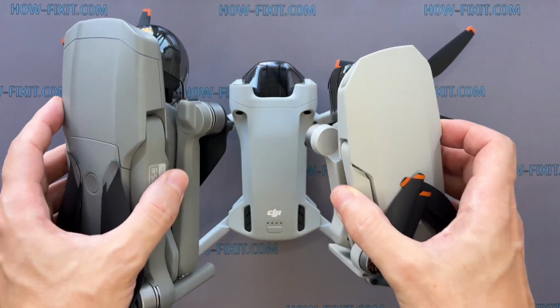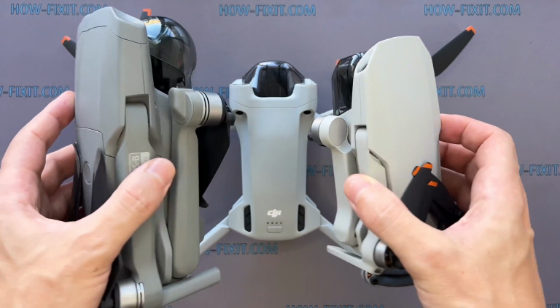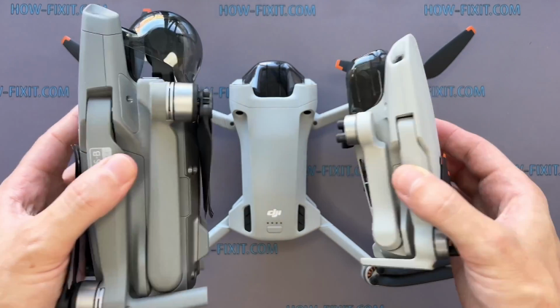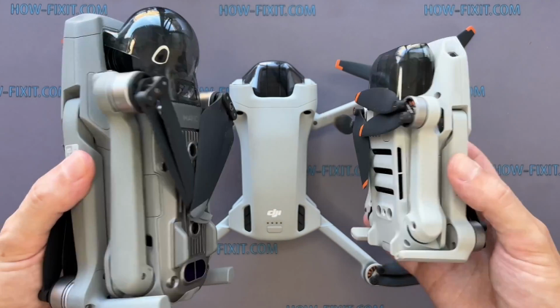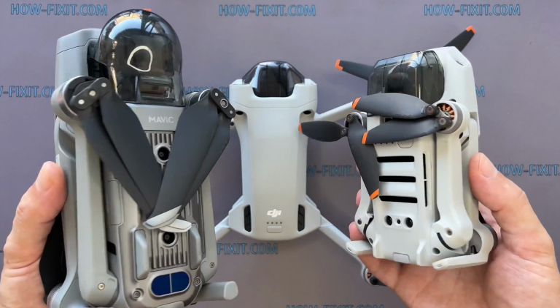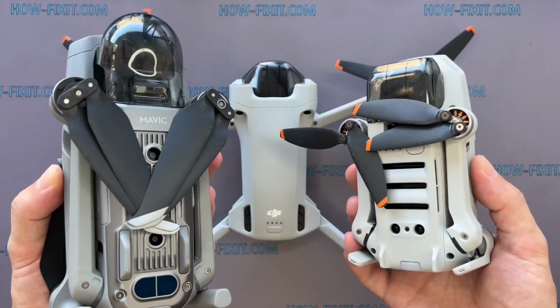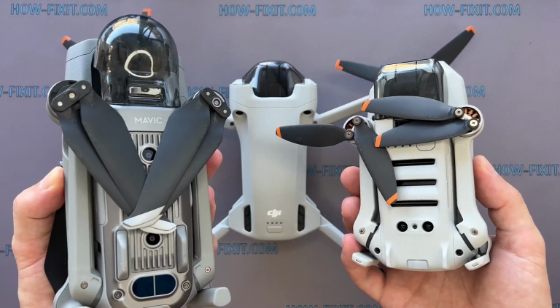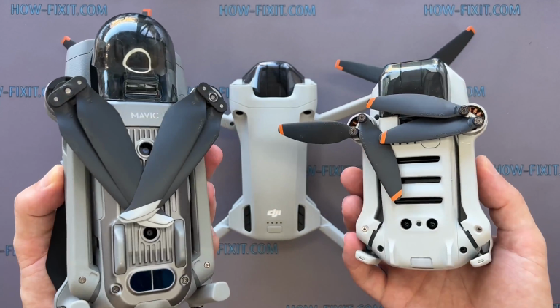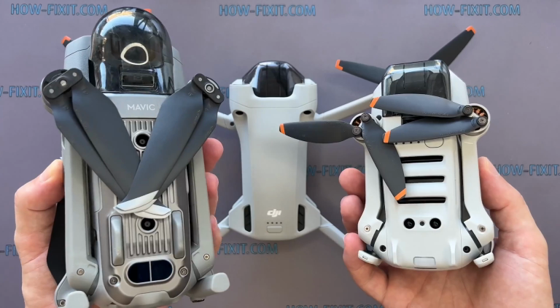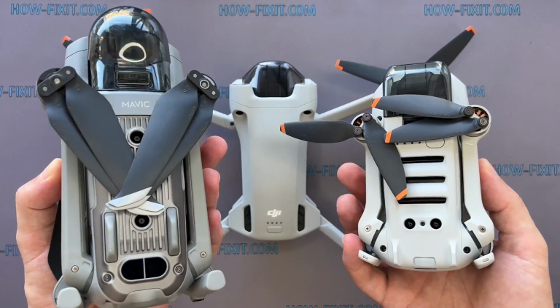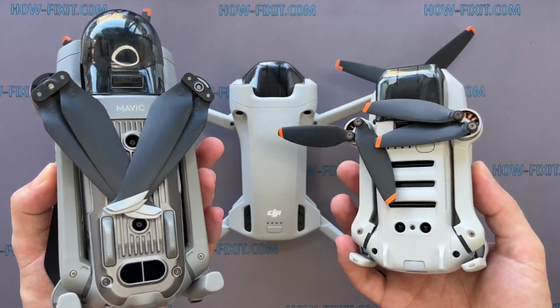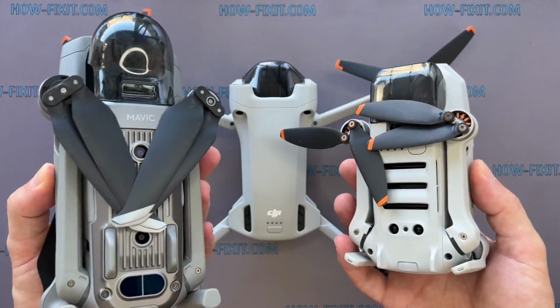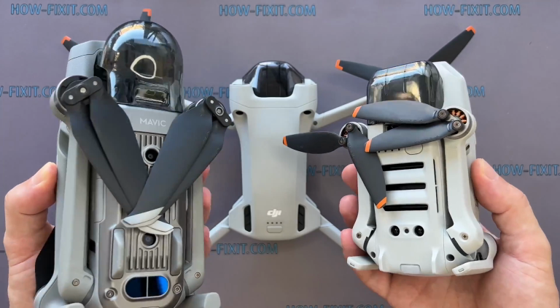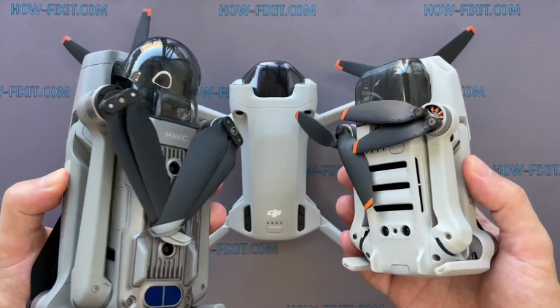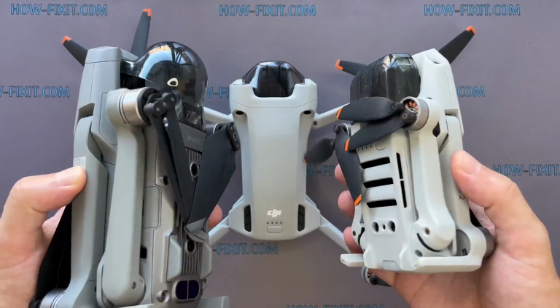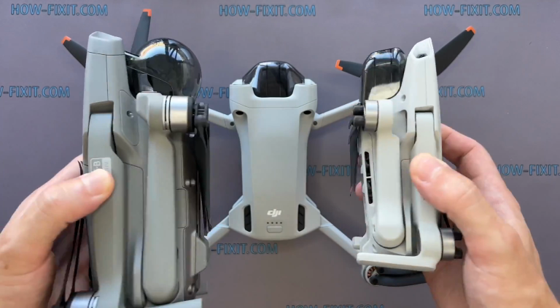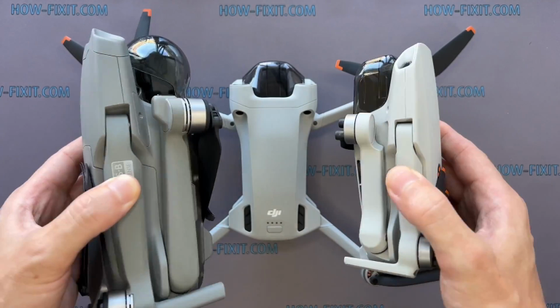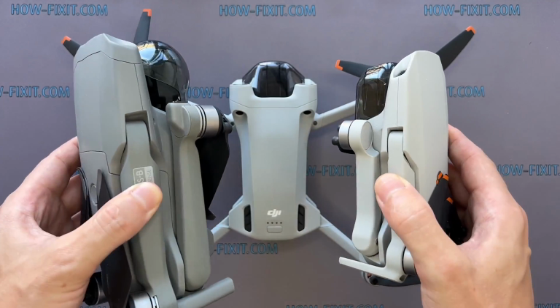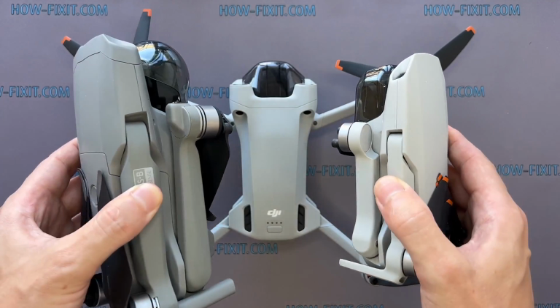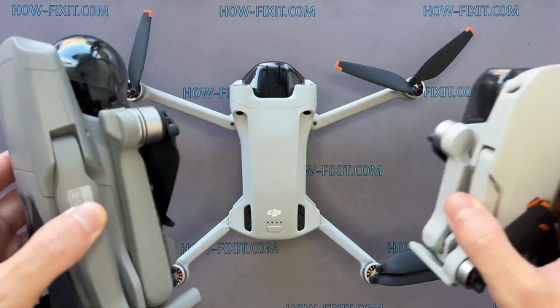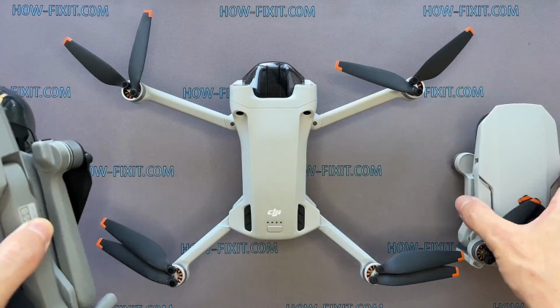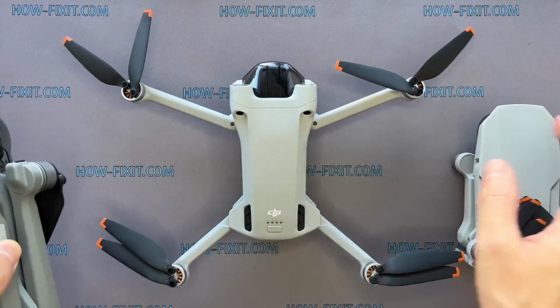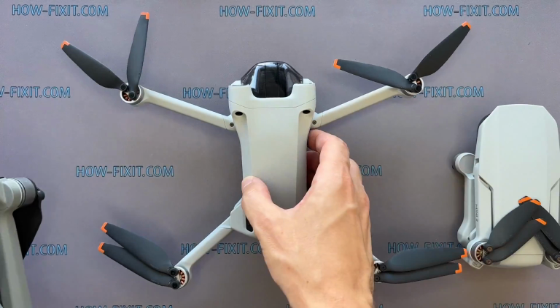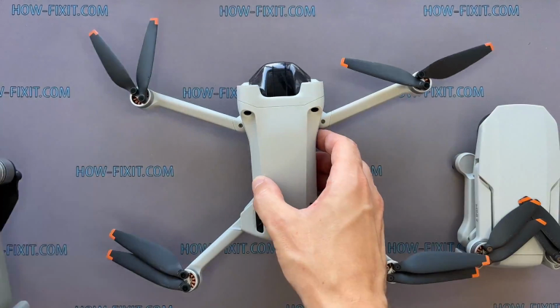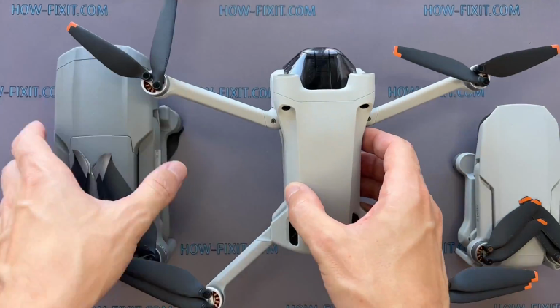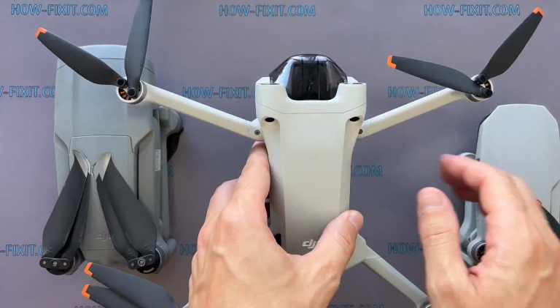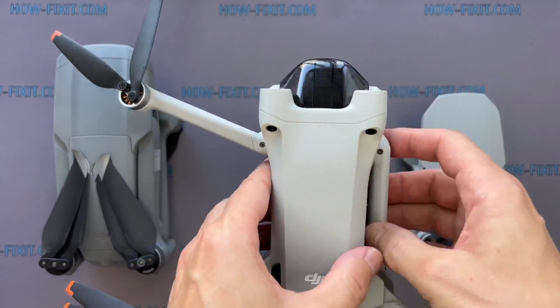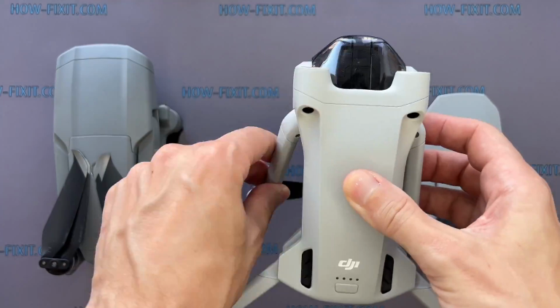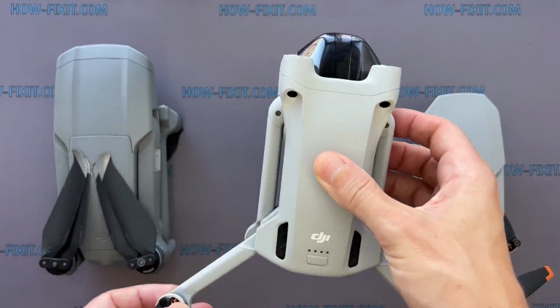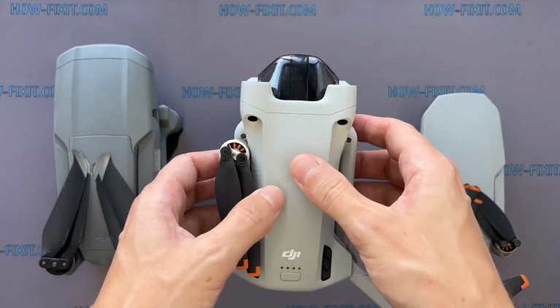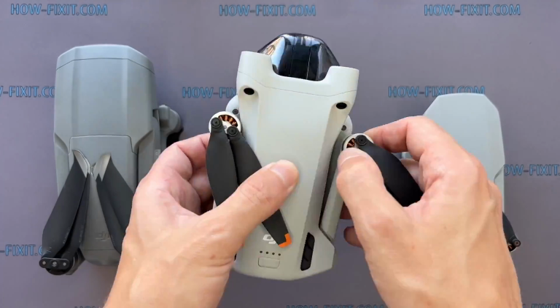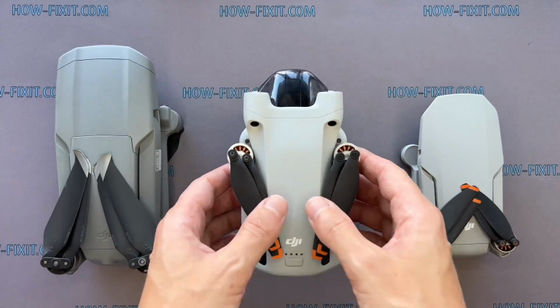Also, you can find links to step-by-step video instructions for repairing other drone models in the description.